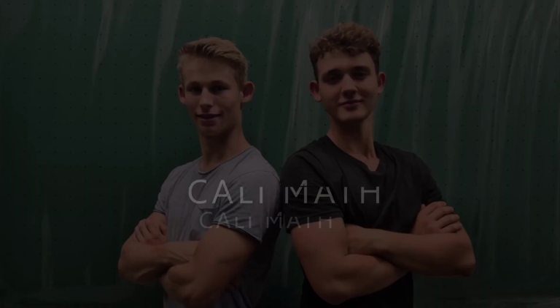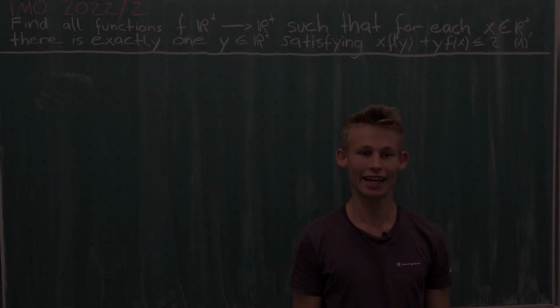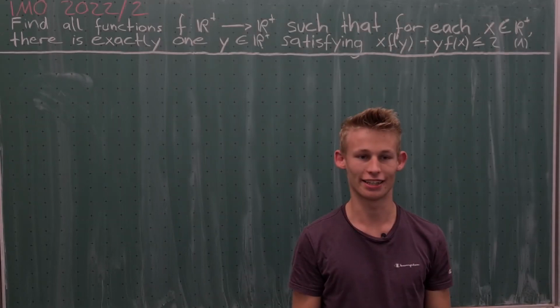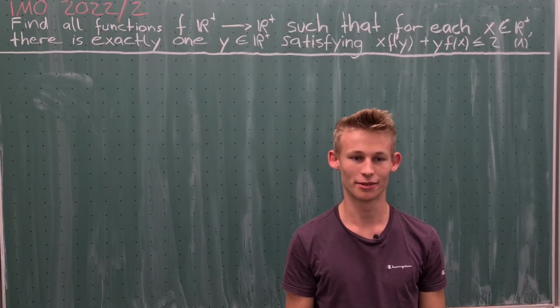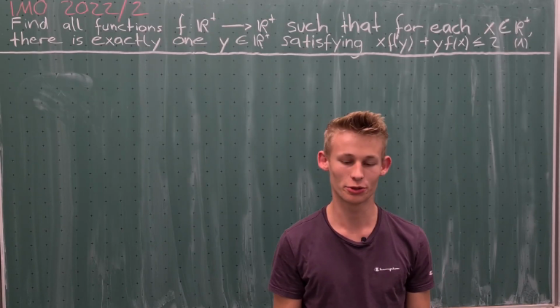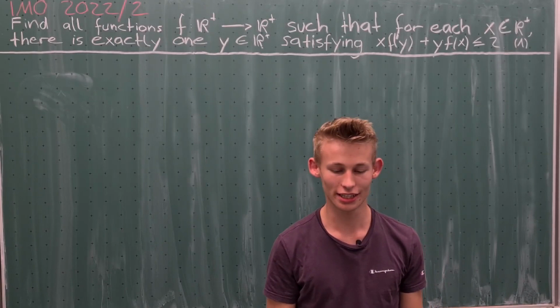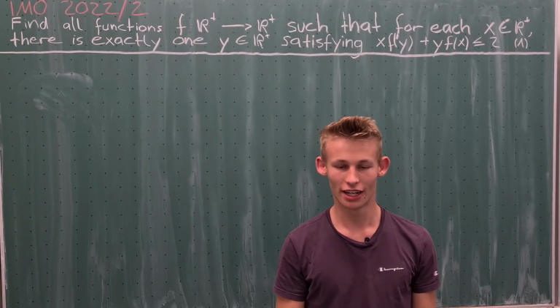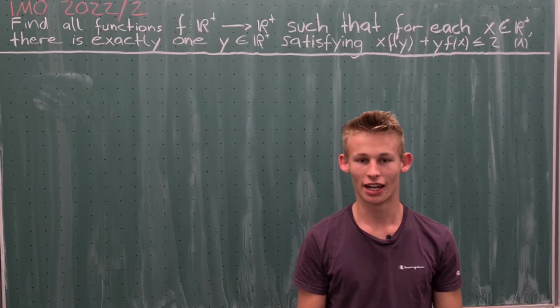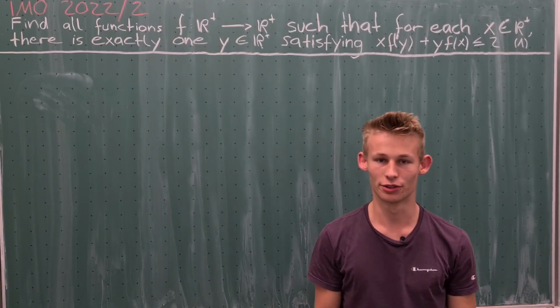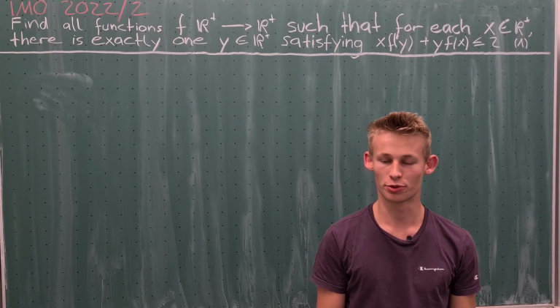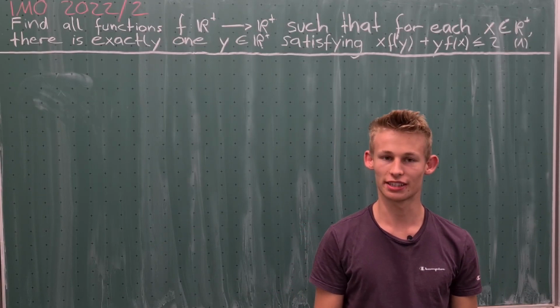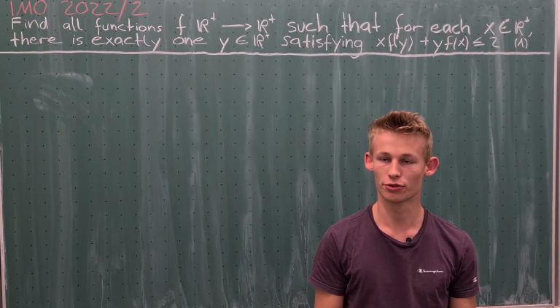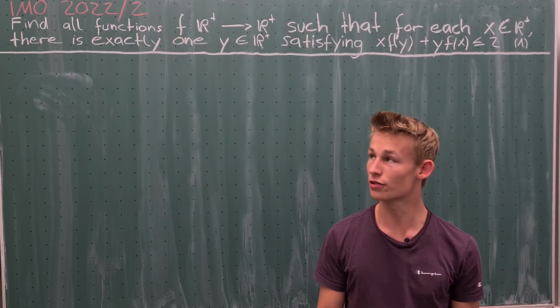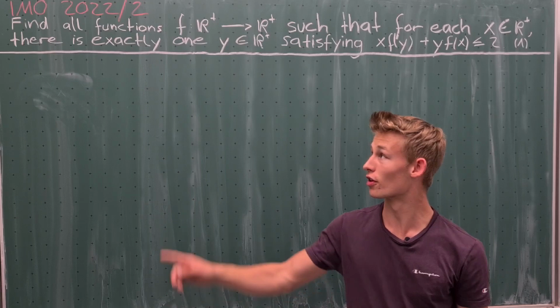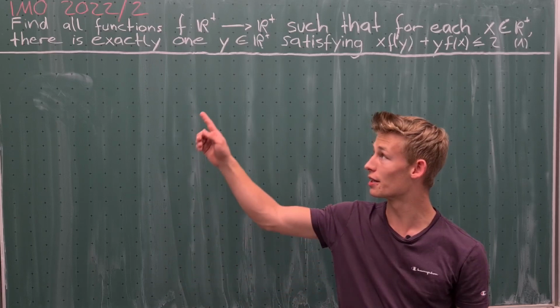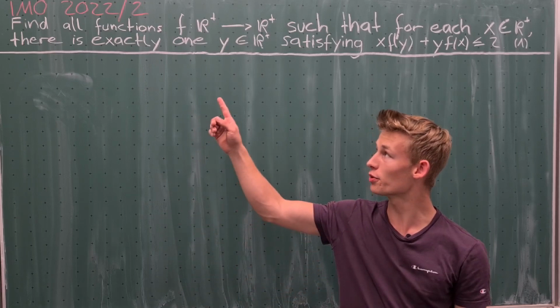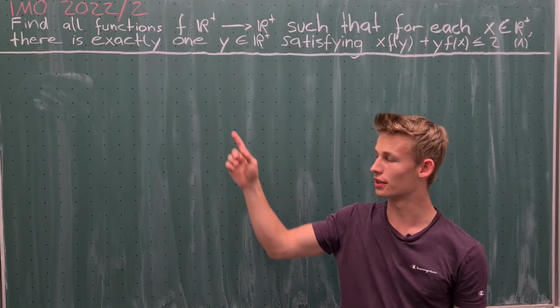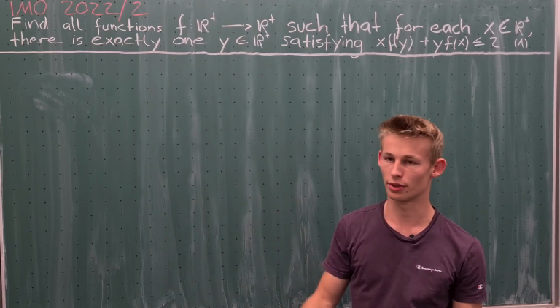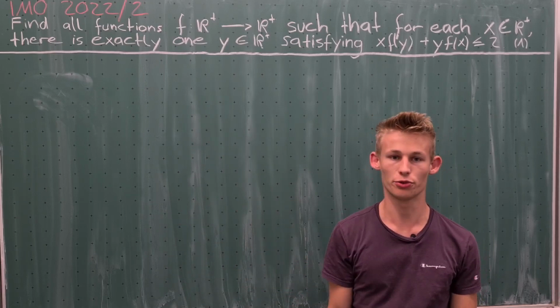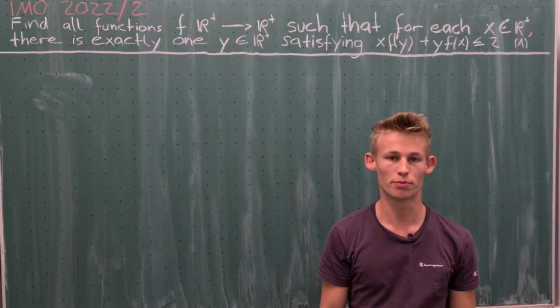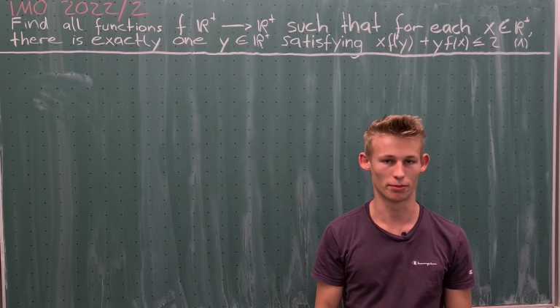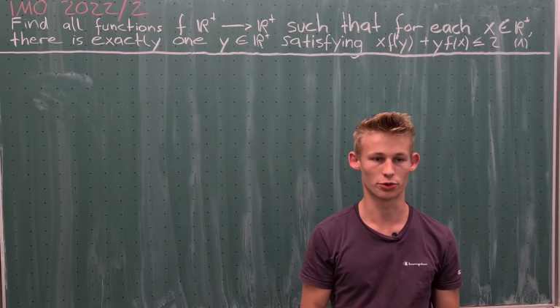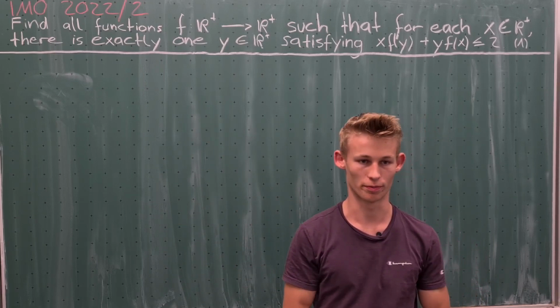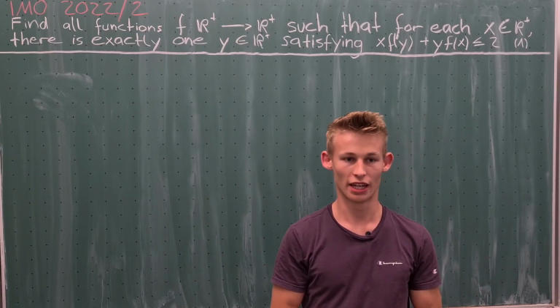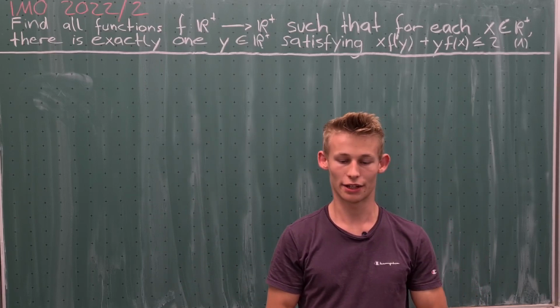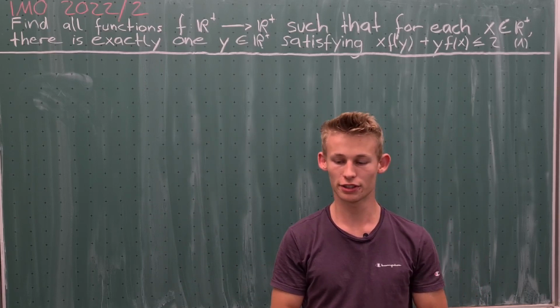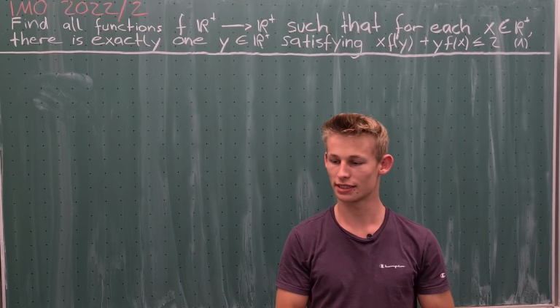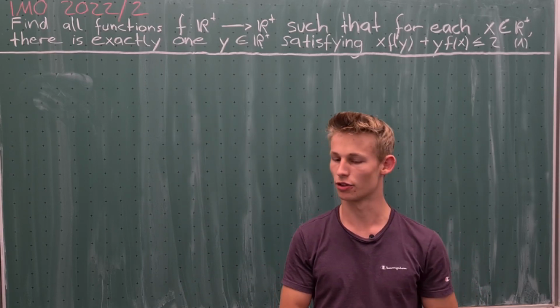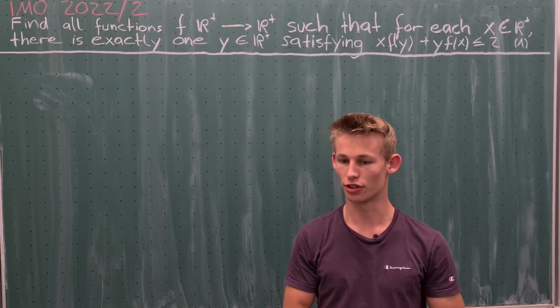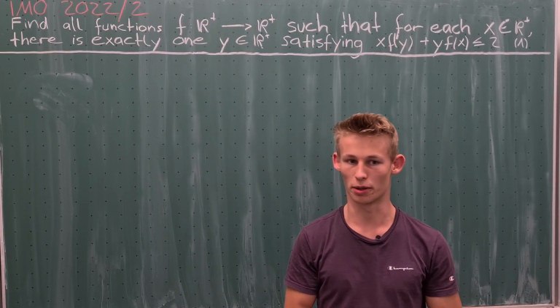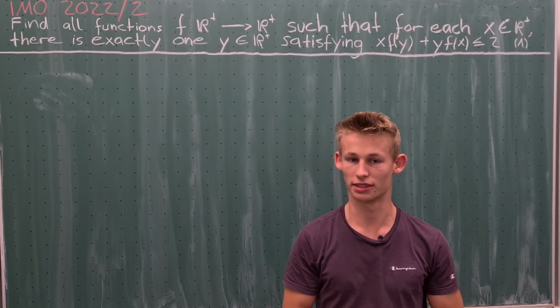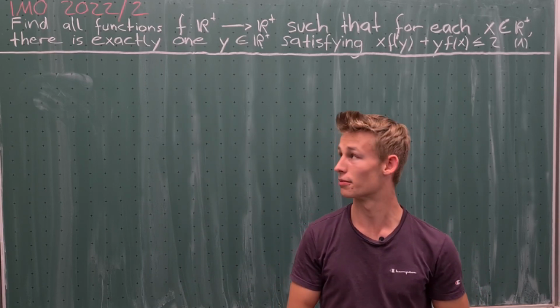Hey guys! Today I want to present a solution for IMO 2022 Problem 2. First, let's have a look at the problem statement.